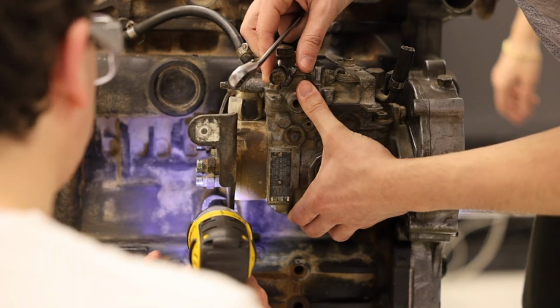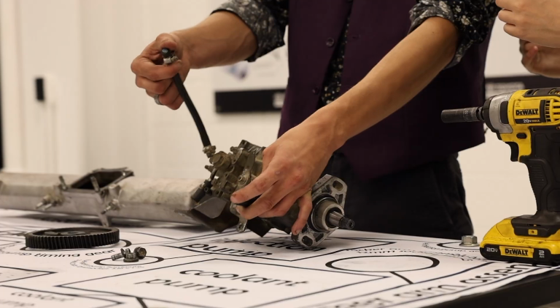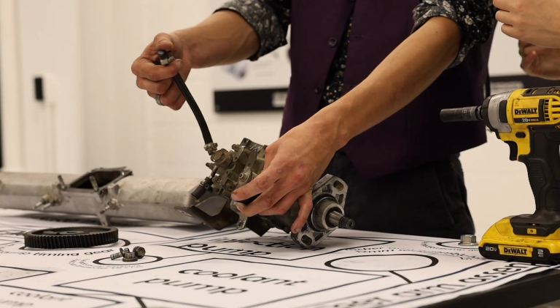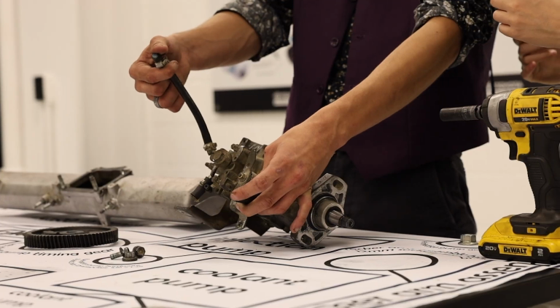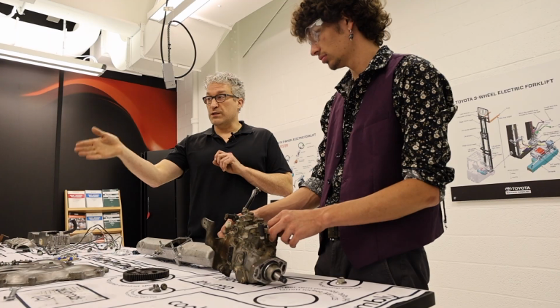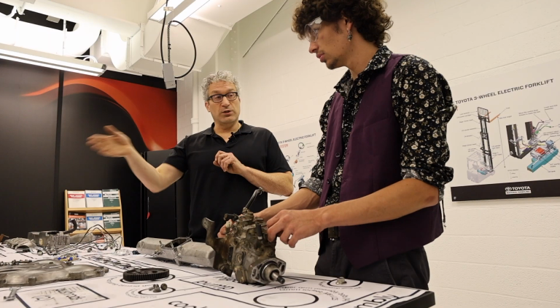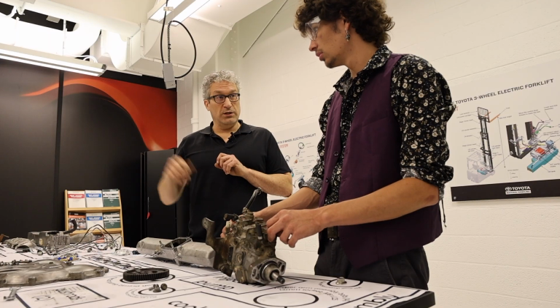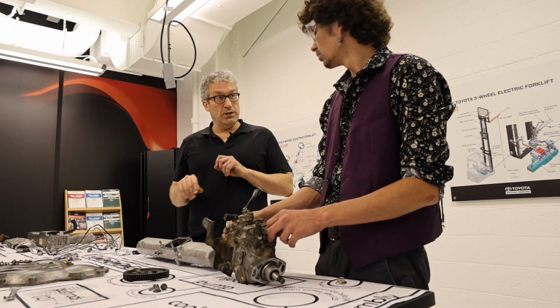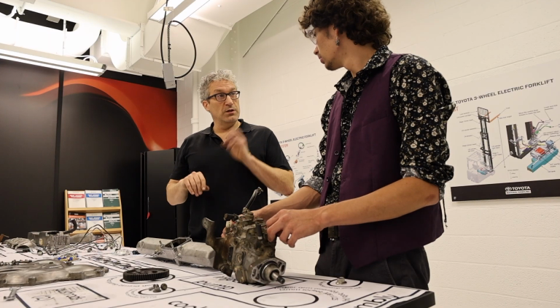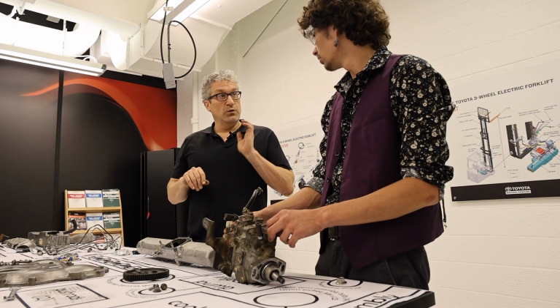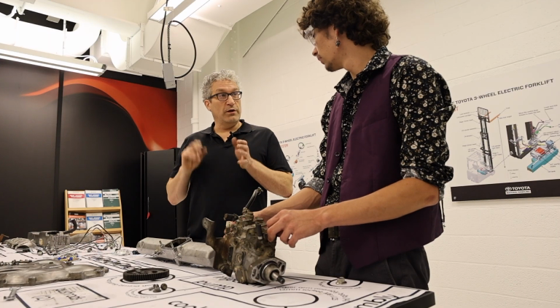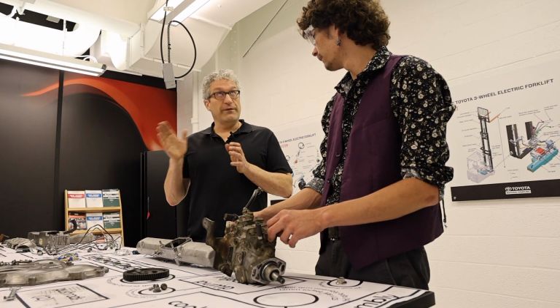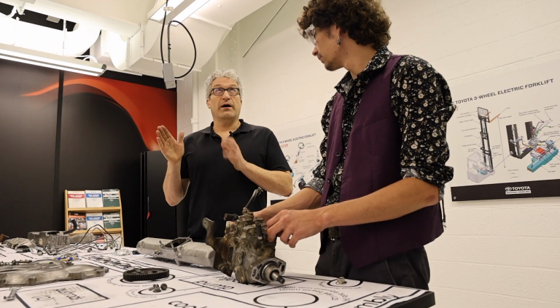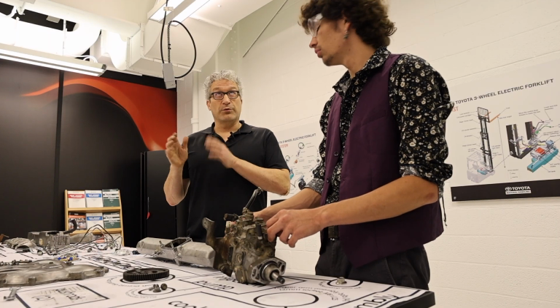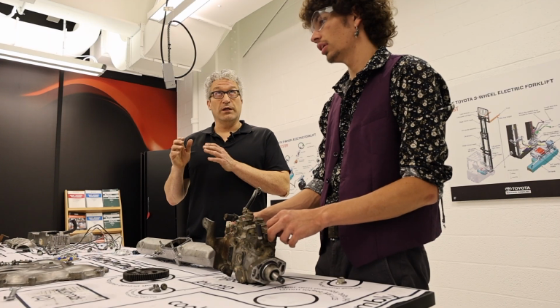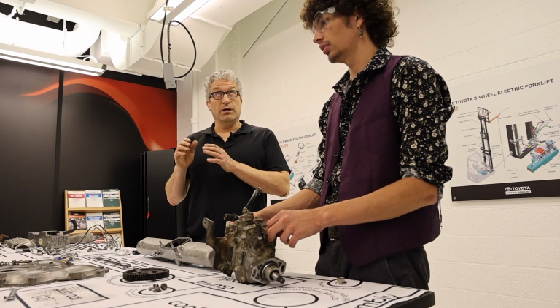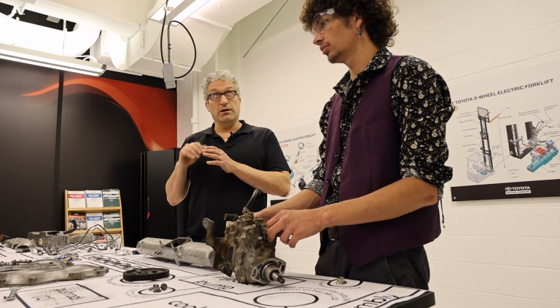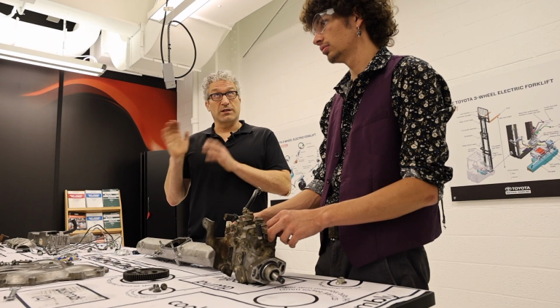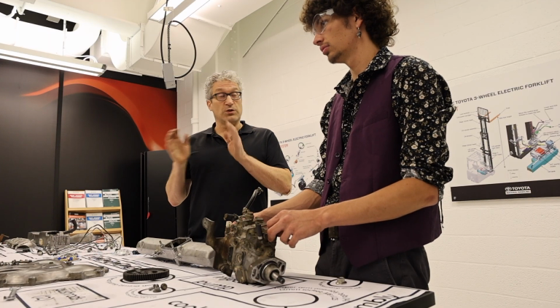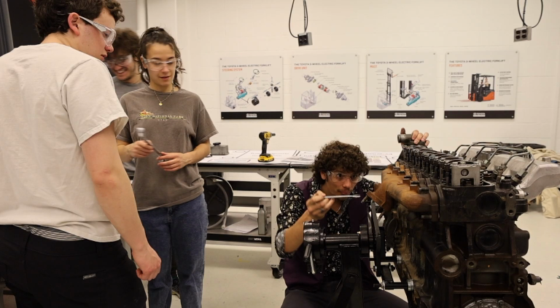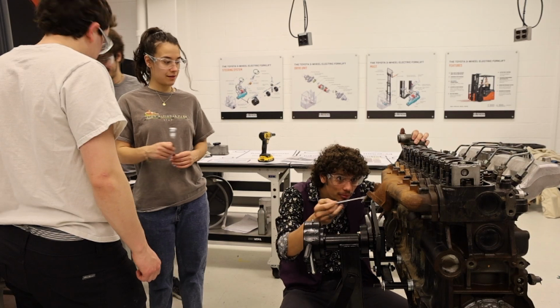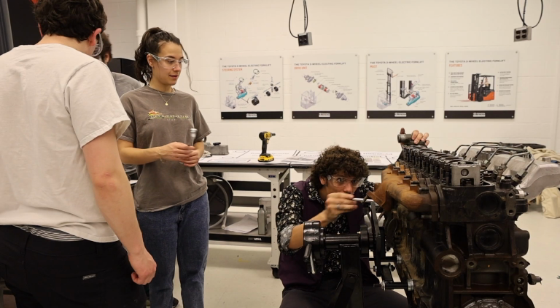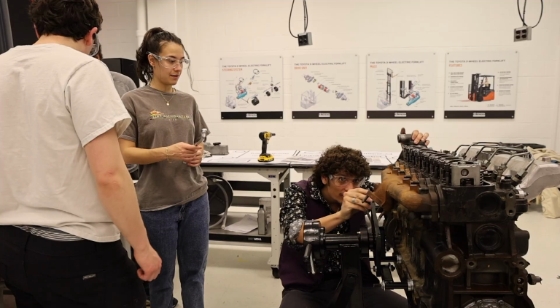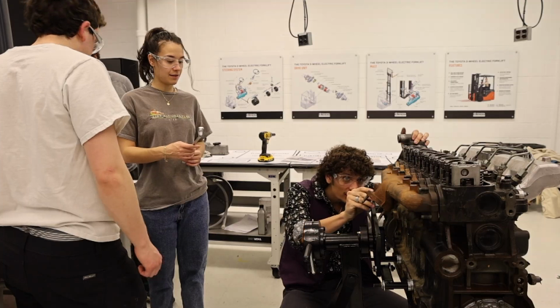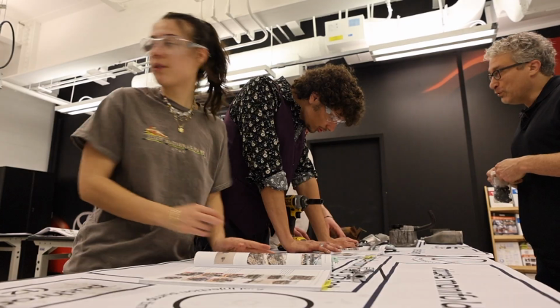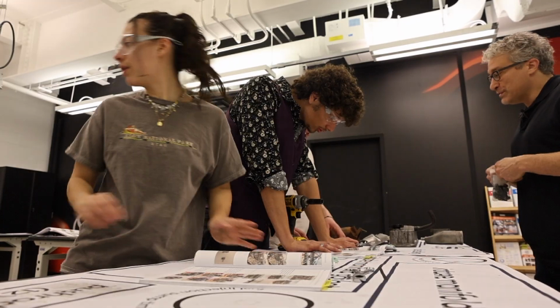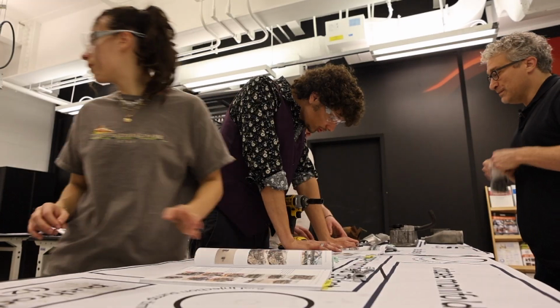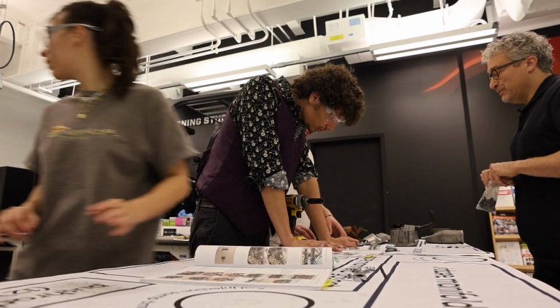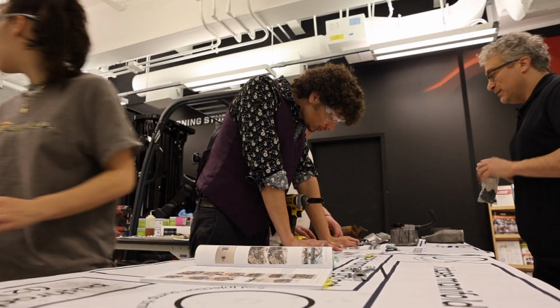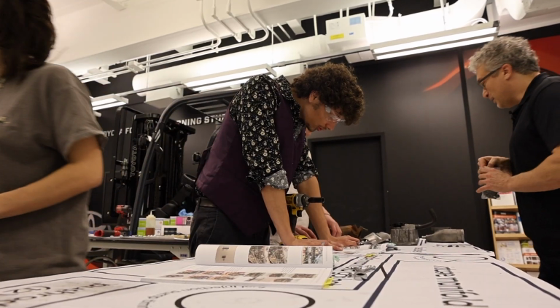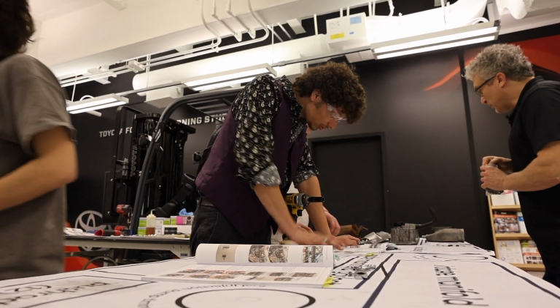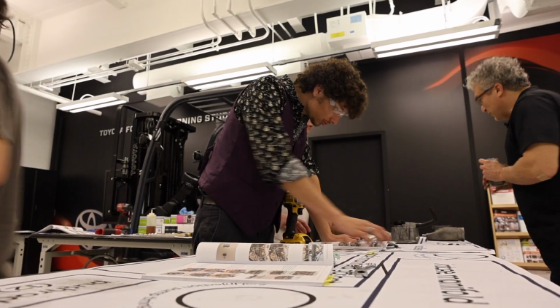The firing order of this engine is one, five, three, six, two, four. New nuts, new bolts, color-coded.